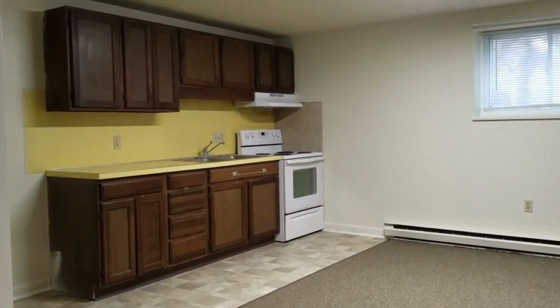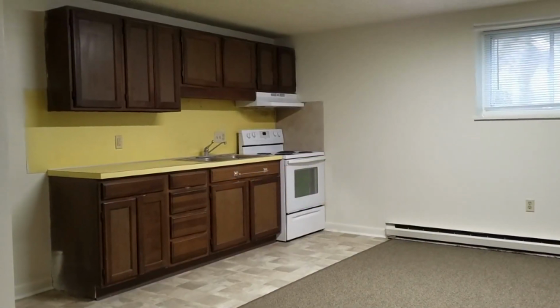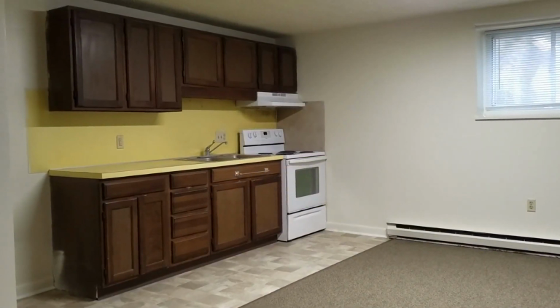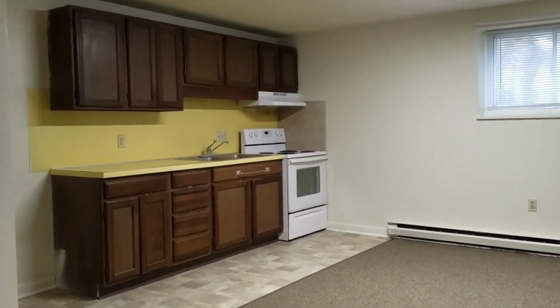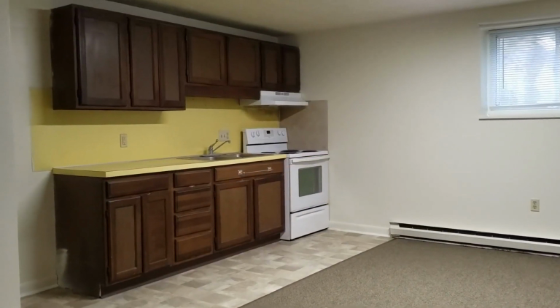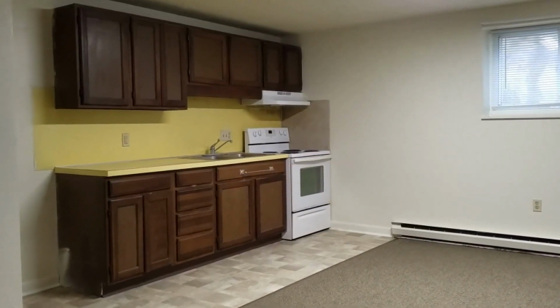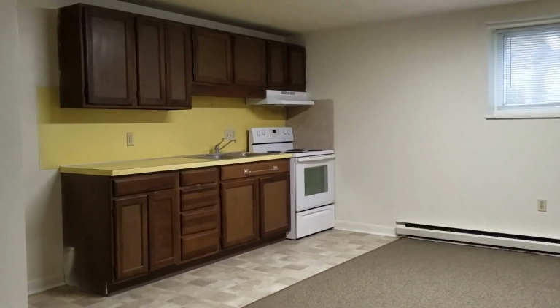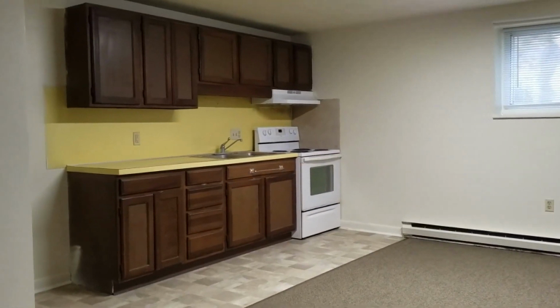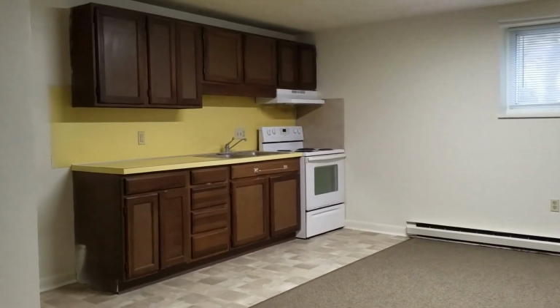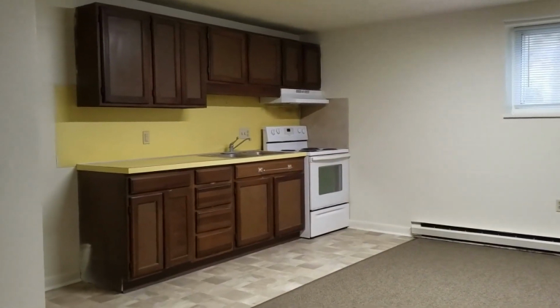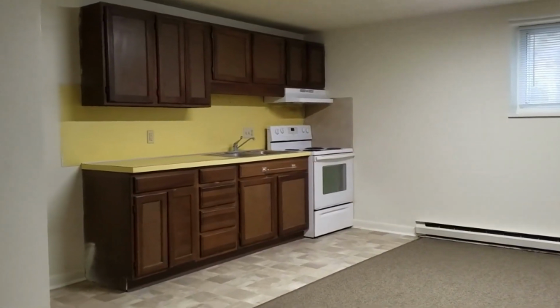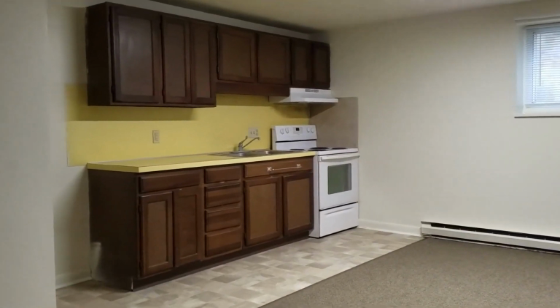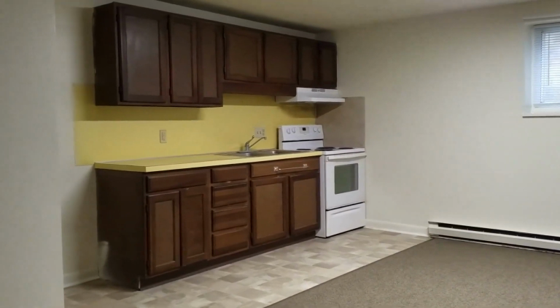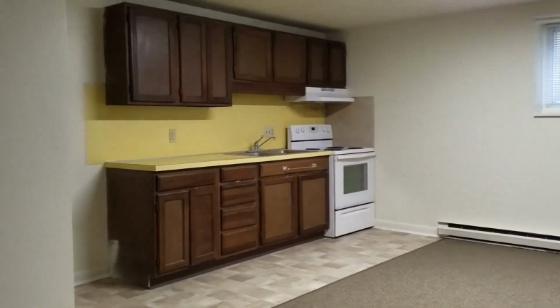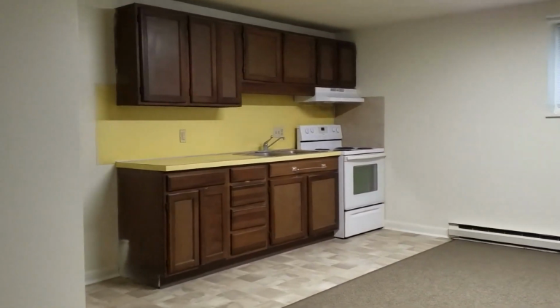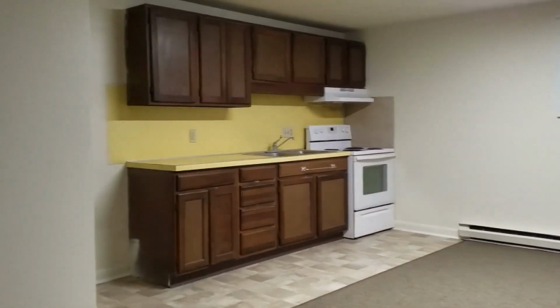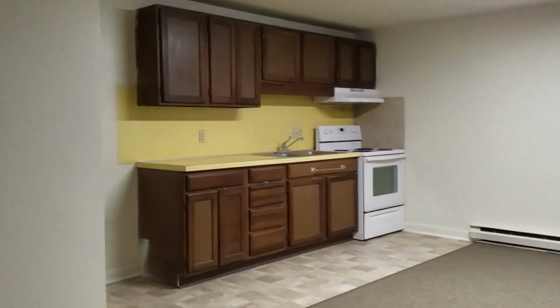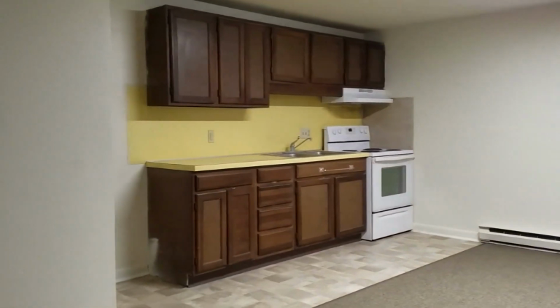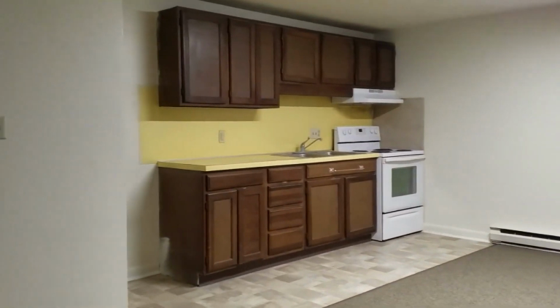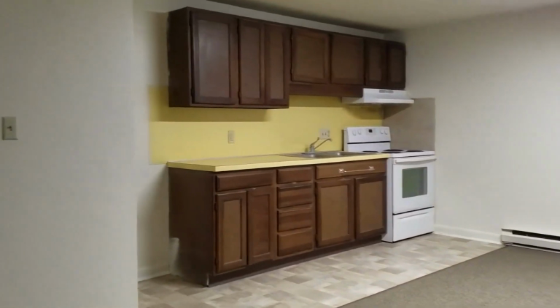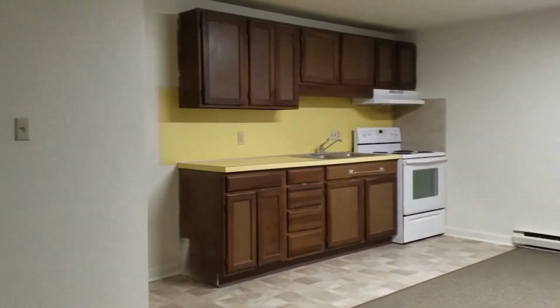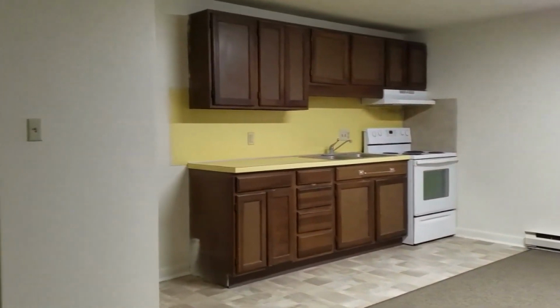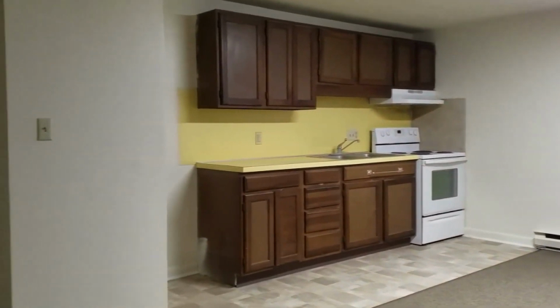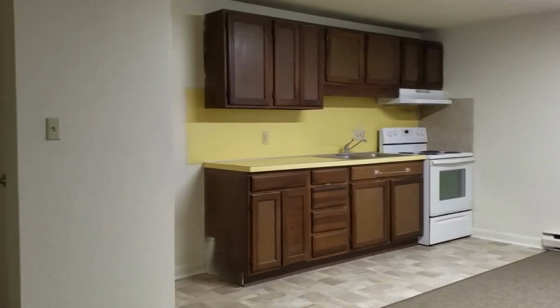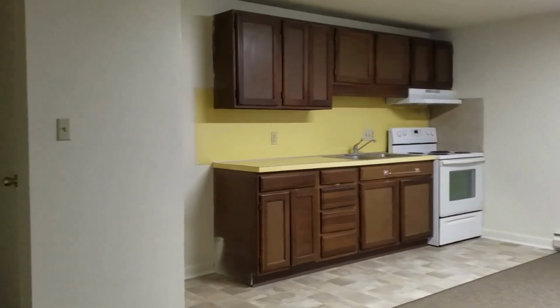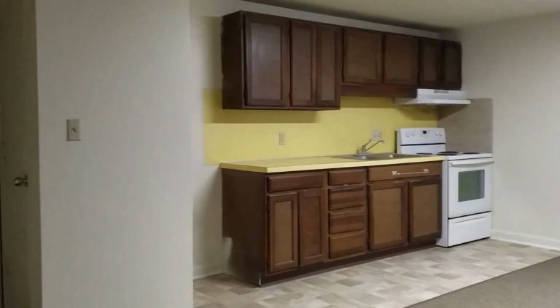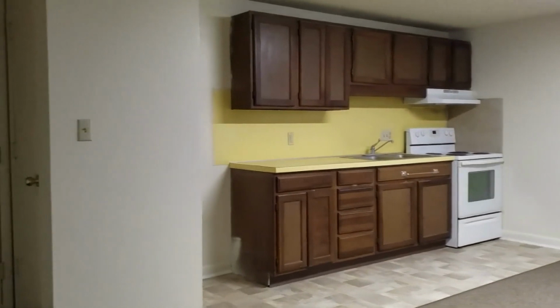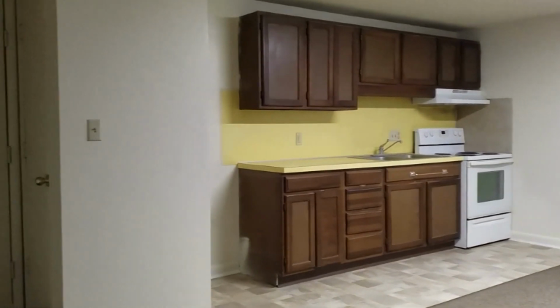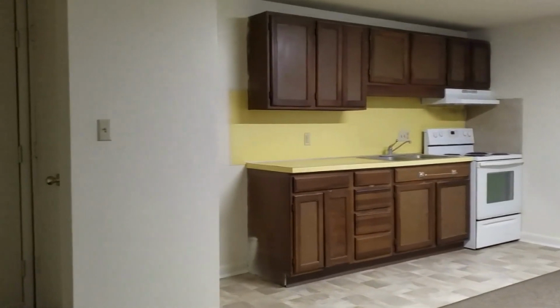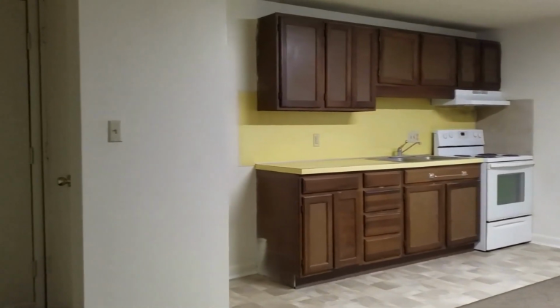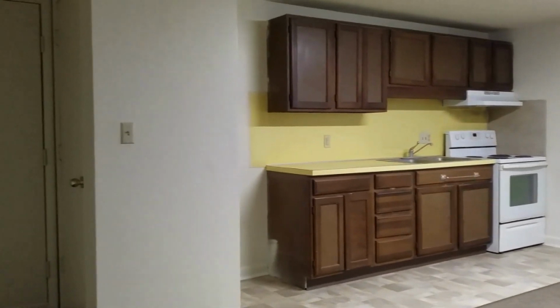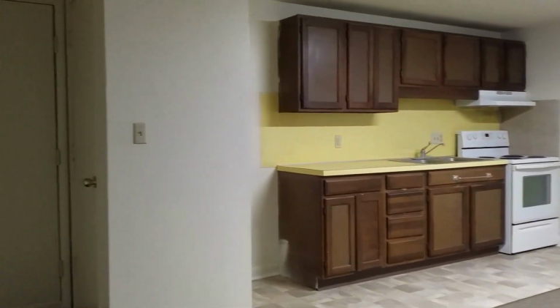This is Melissa with Lehman Property Management and we are at 133 North Poplar, apartment number two.